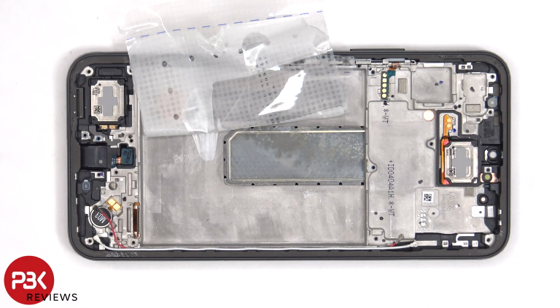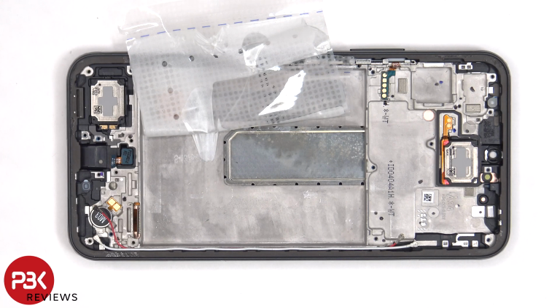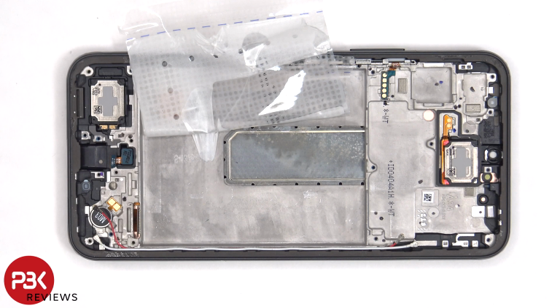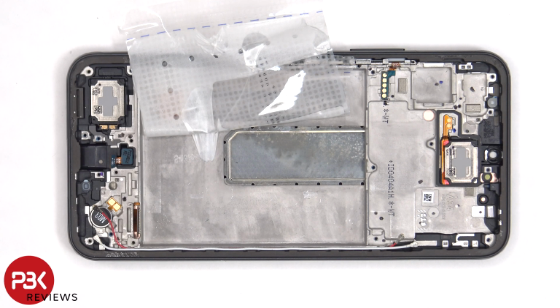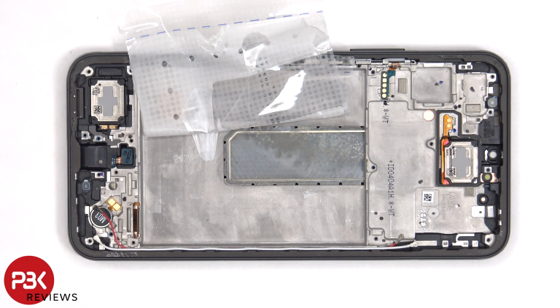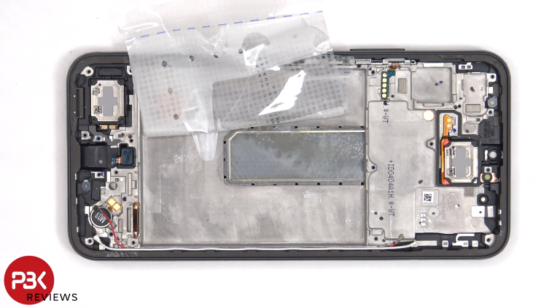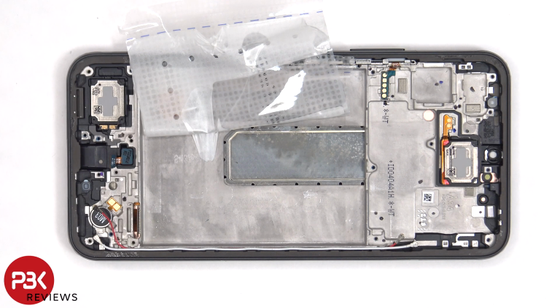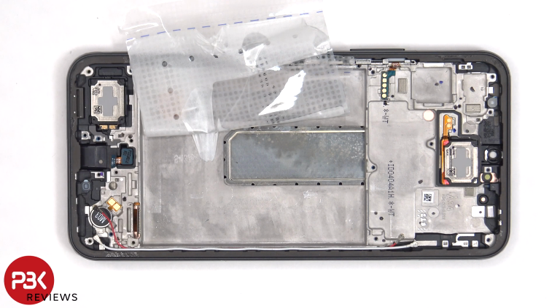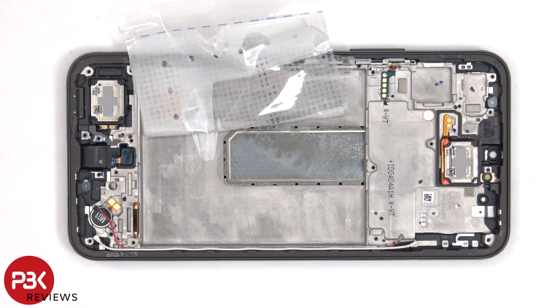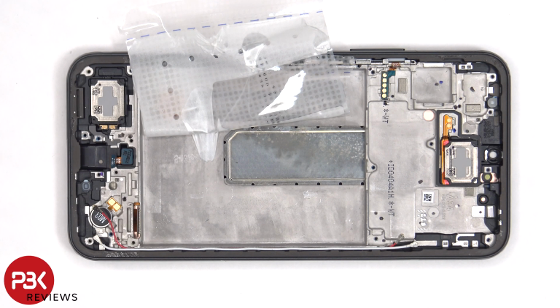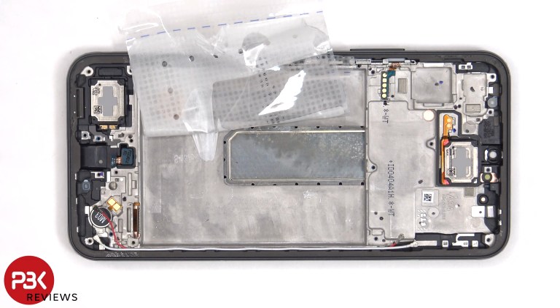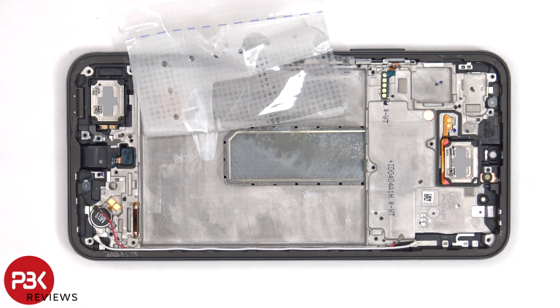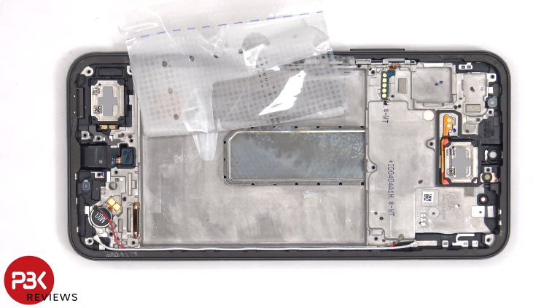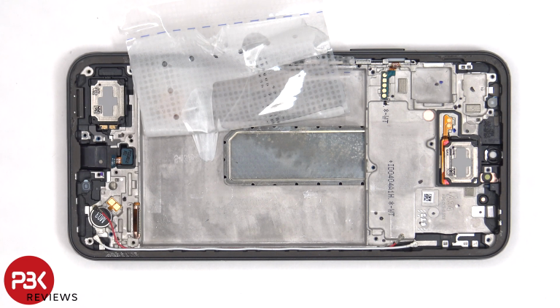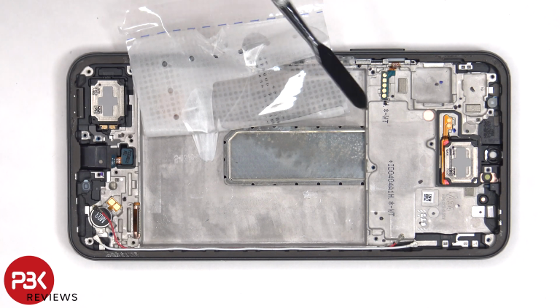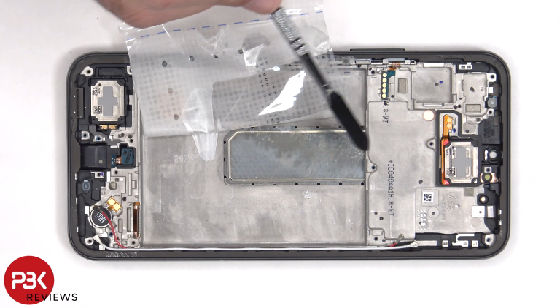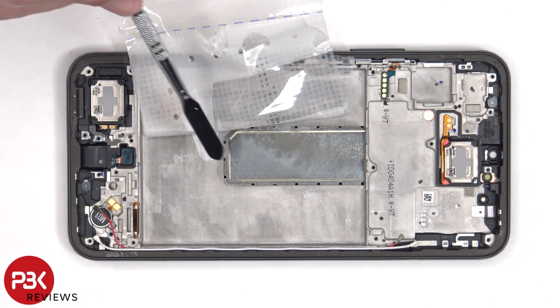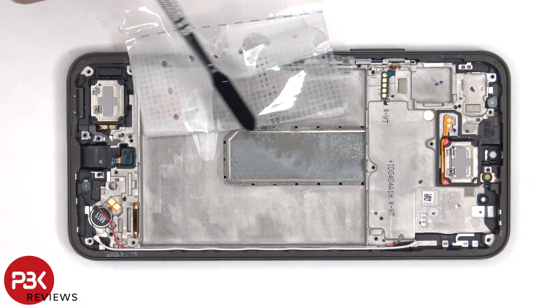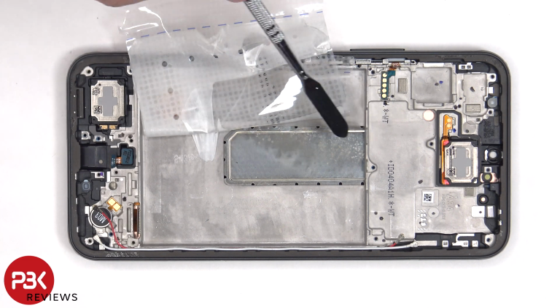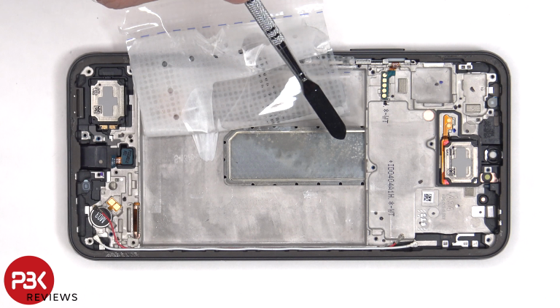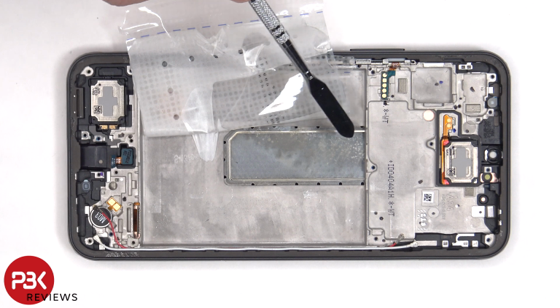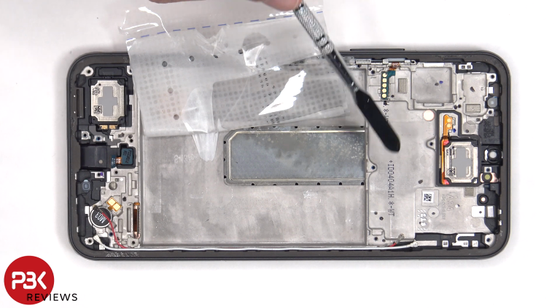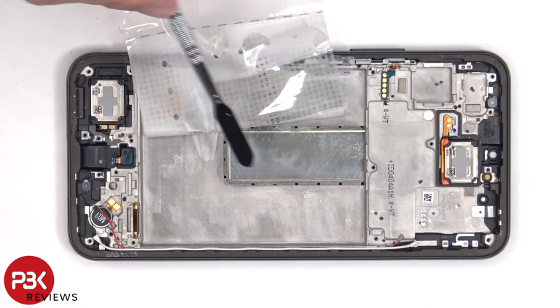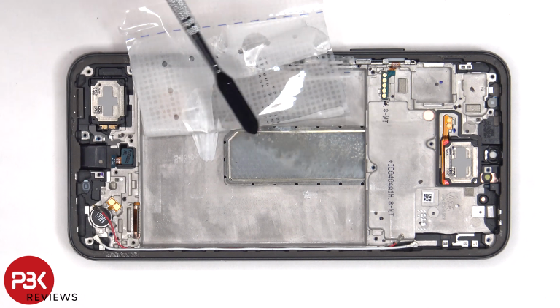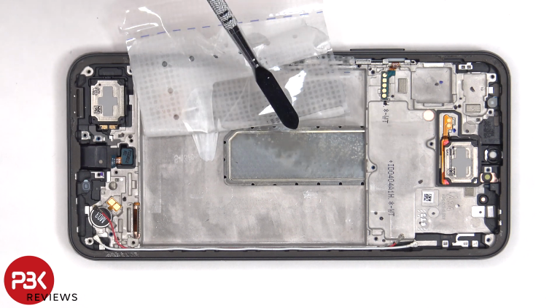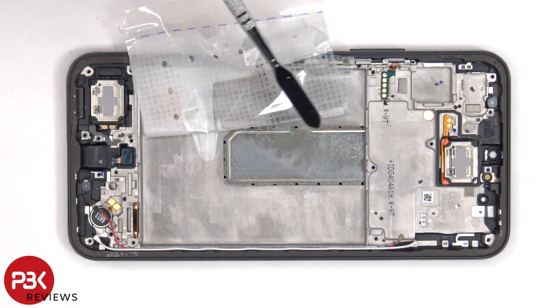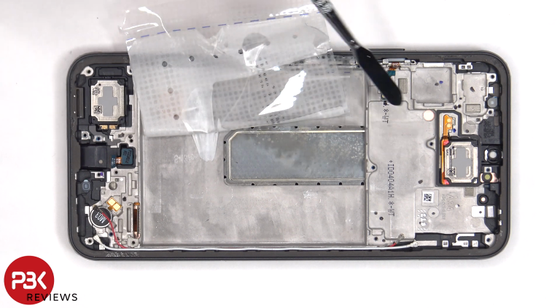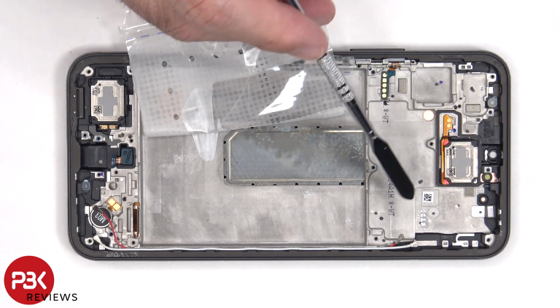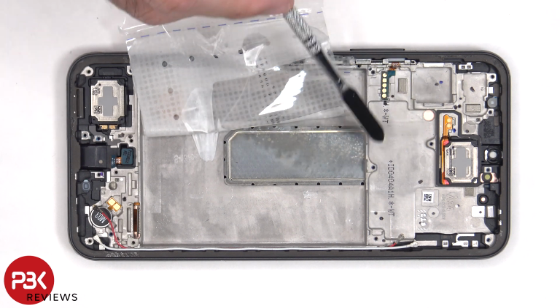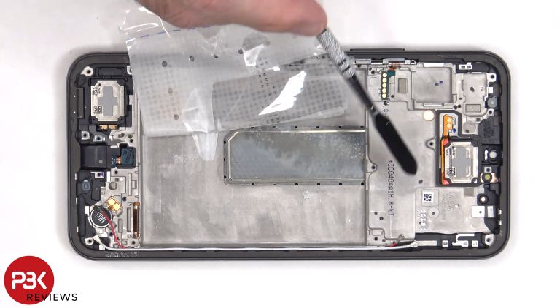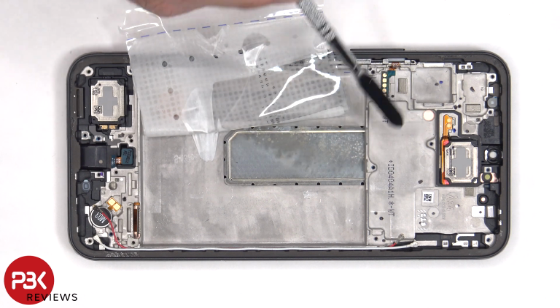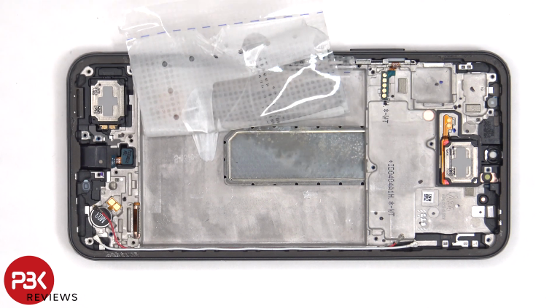Once the battery pouch is peeled back, we have a better look at the vapor chamber, which runs underneath the battery as well as the motherboard.